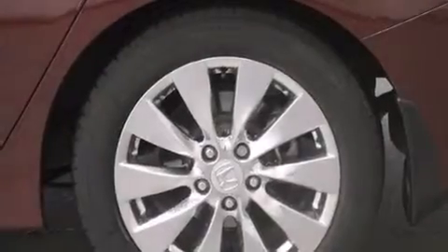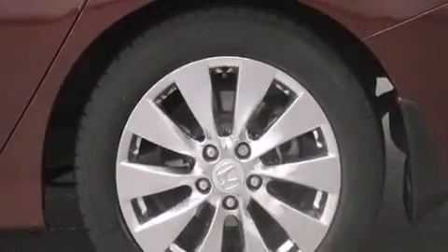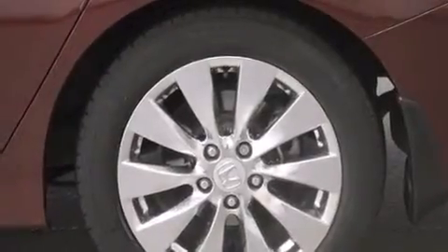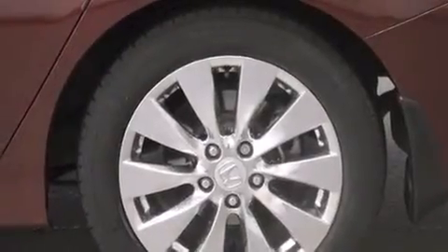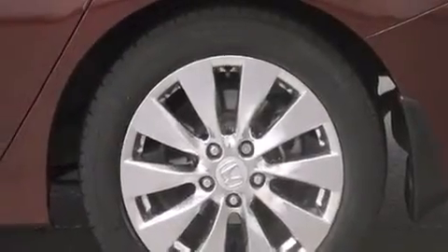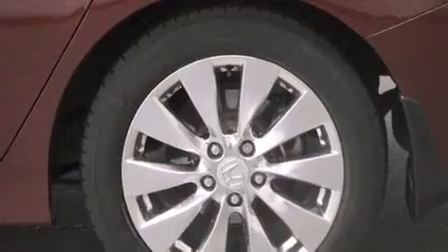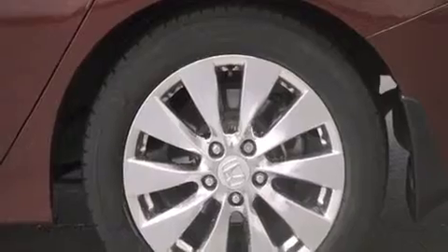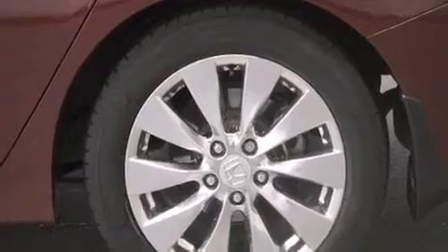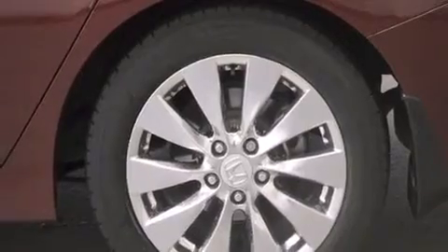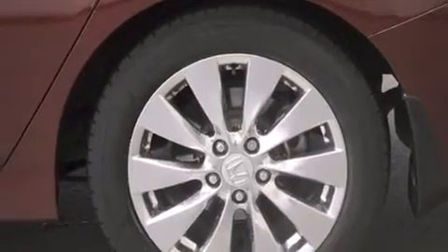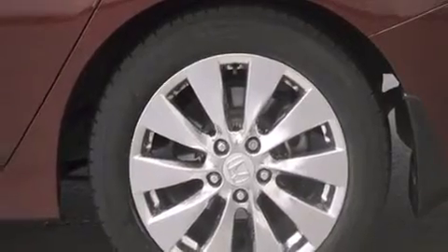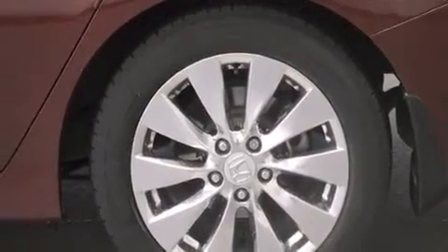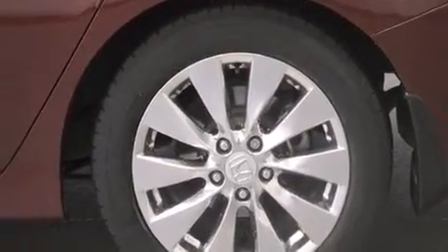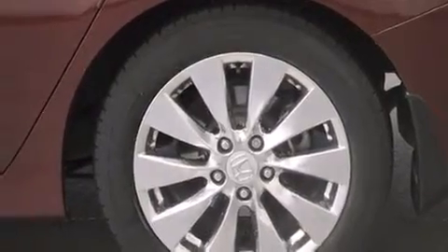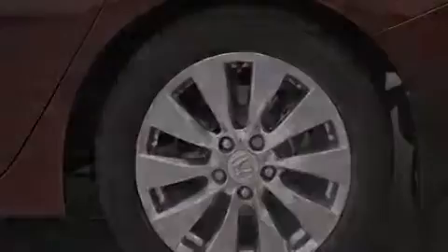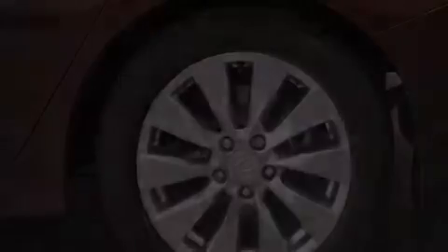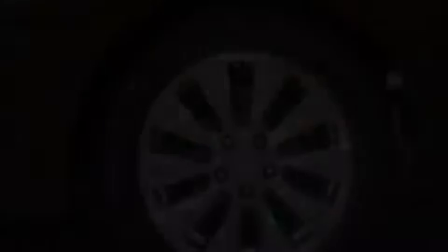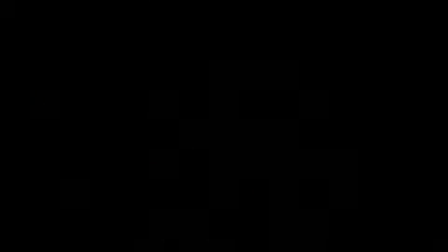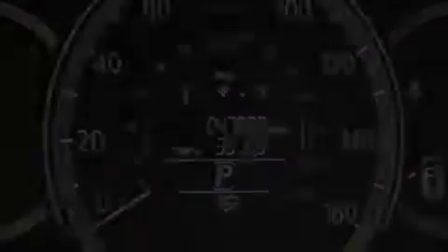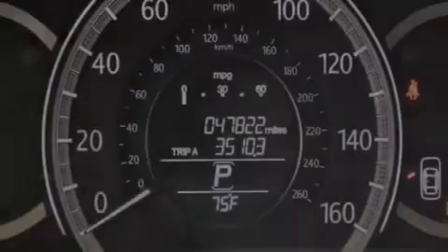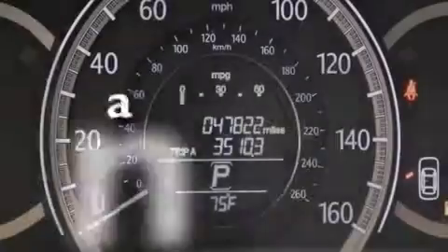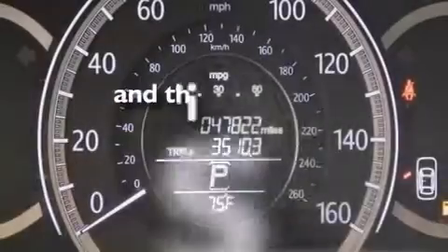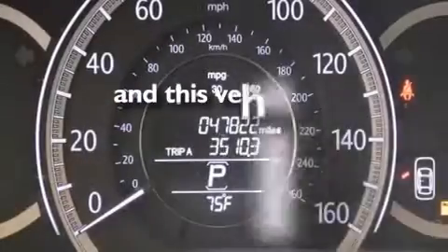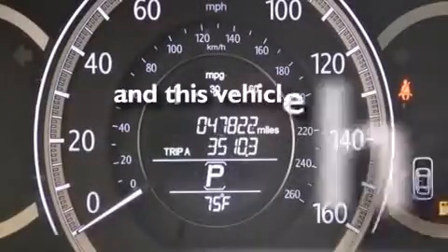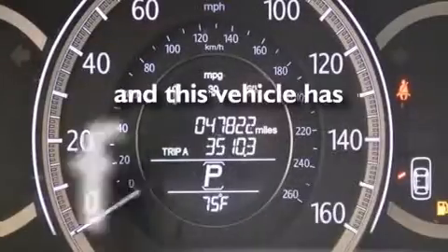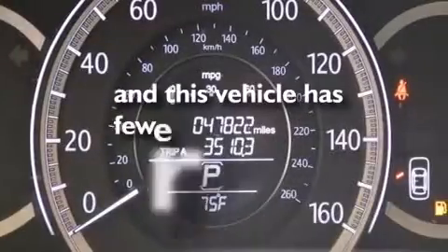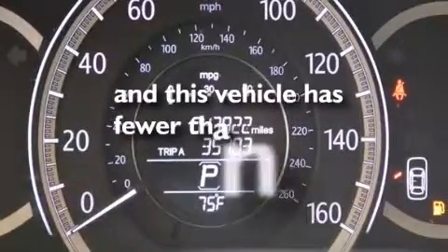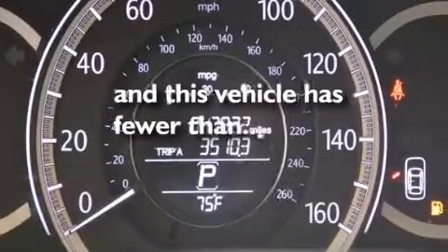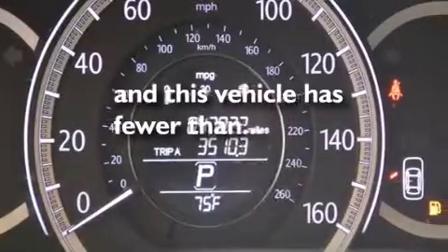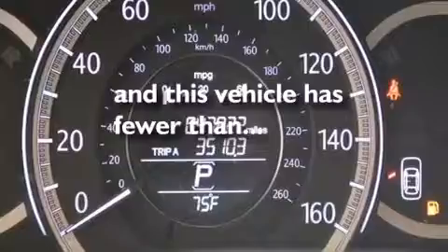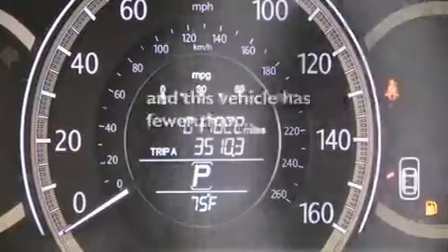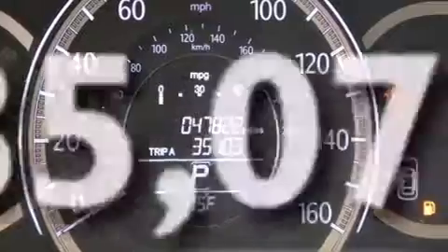Air conditioning with automatic climate control, cruise control, and this vehicle has less than 36,000 miles.